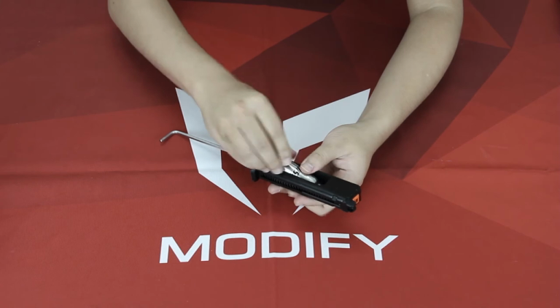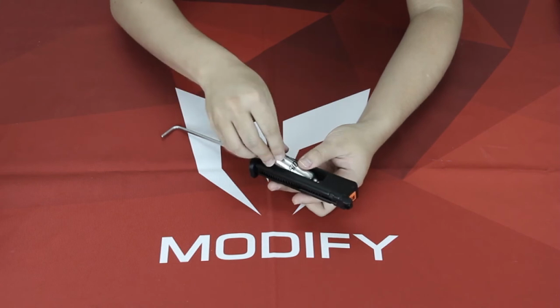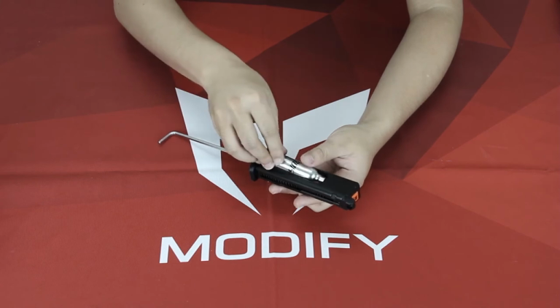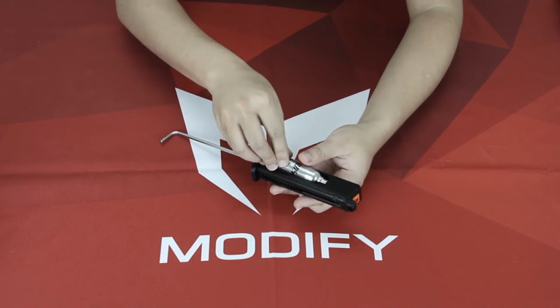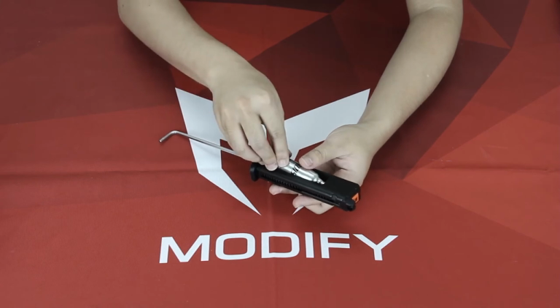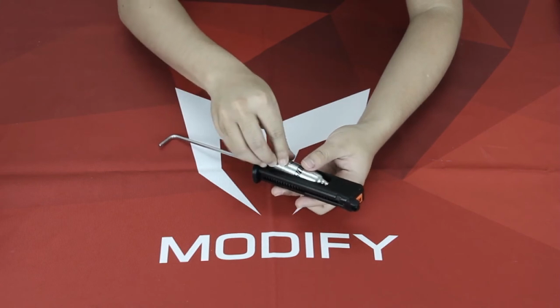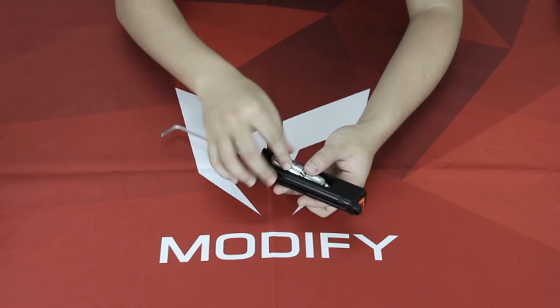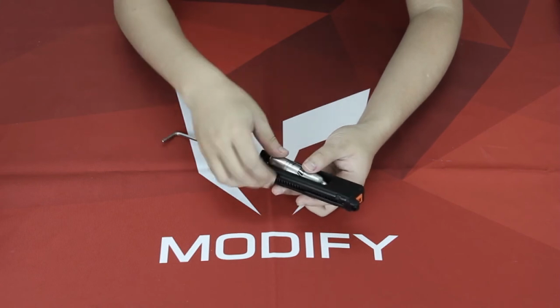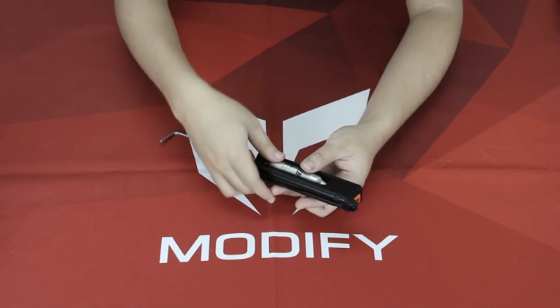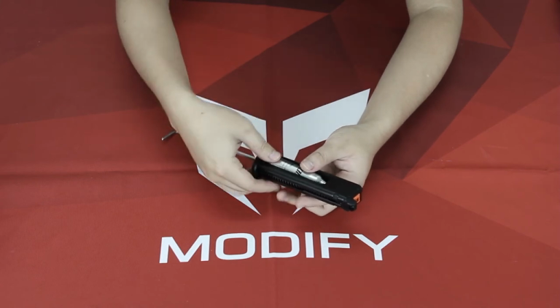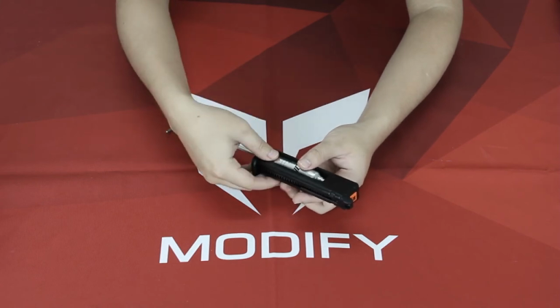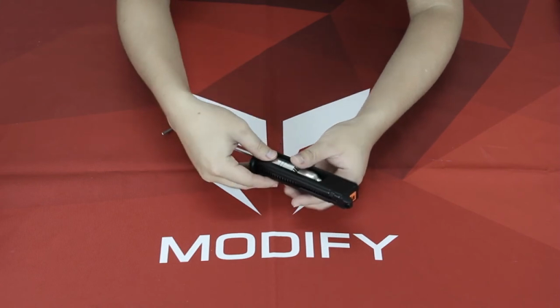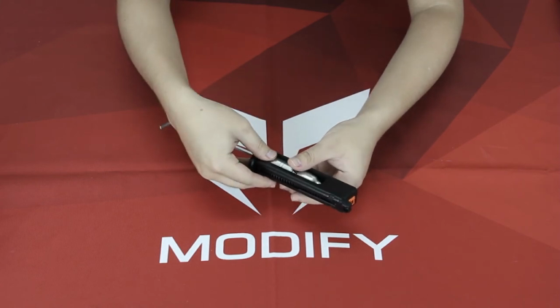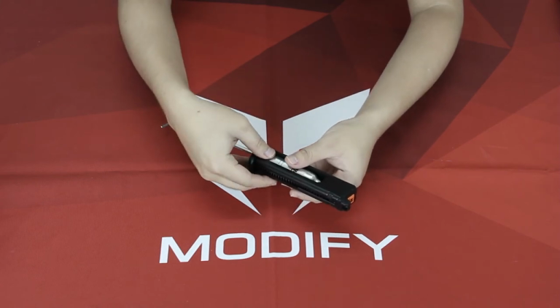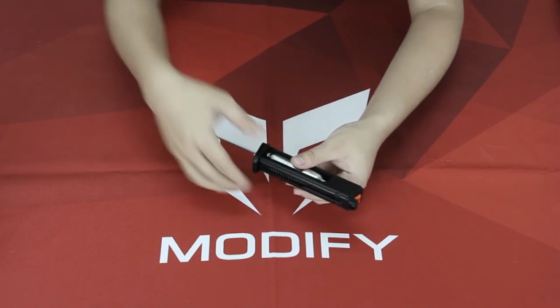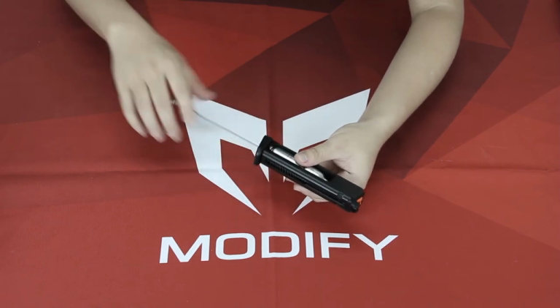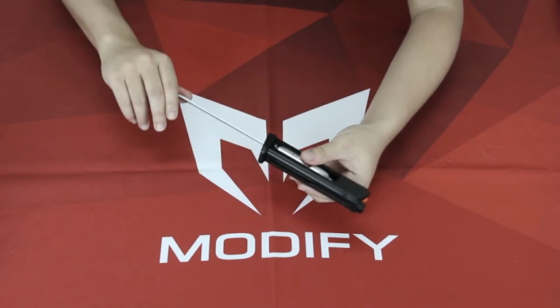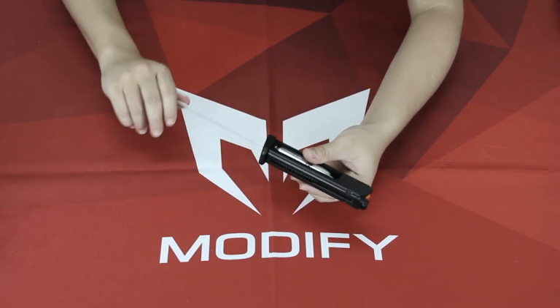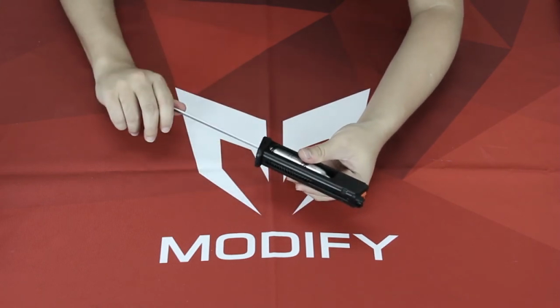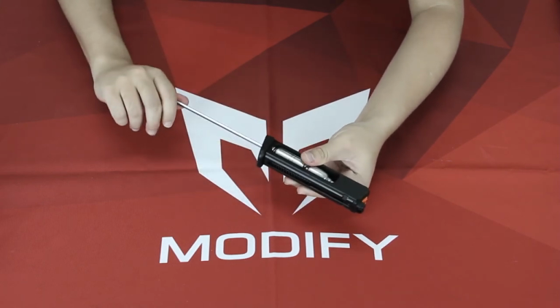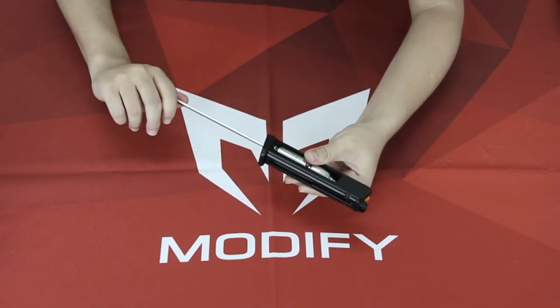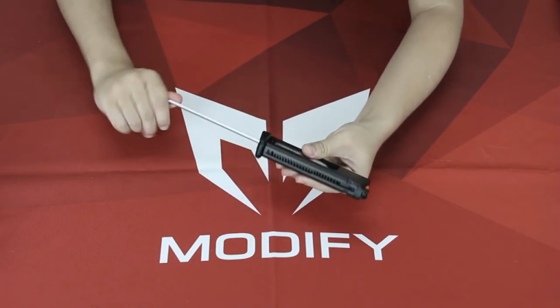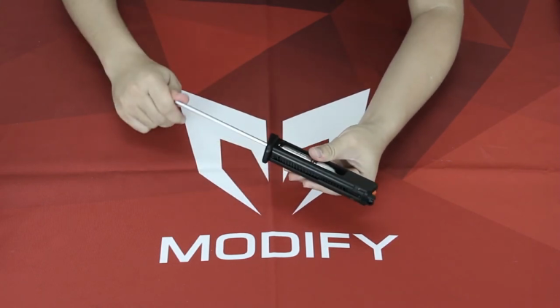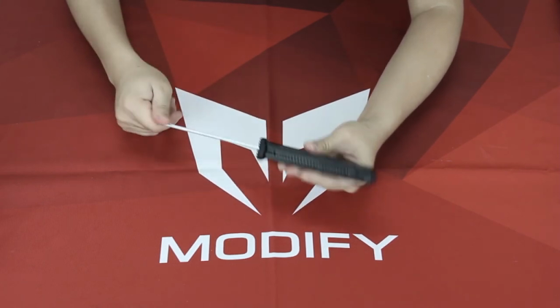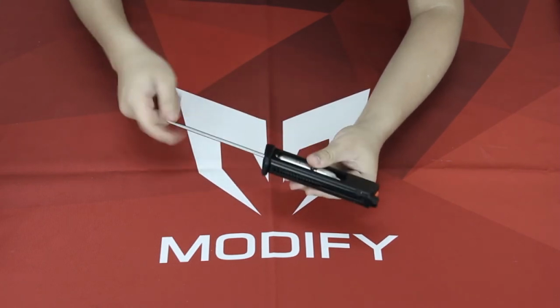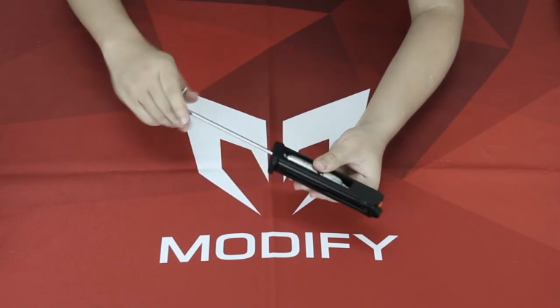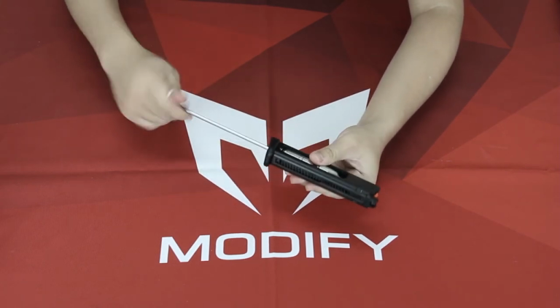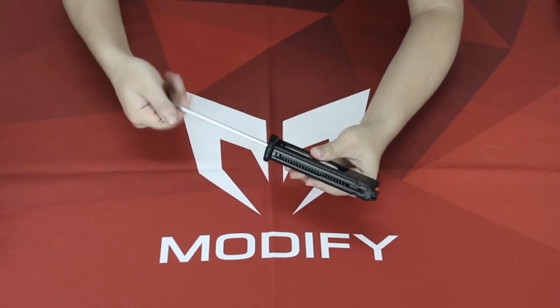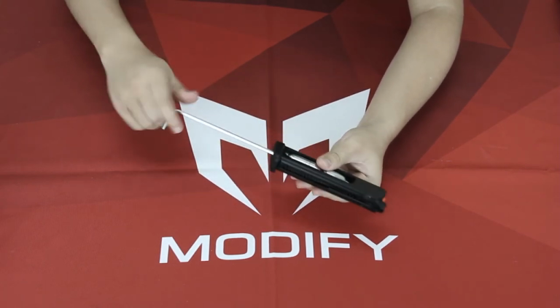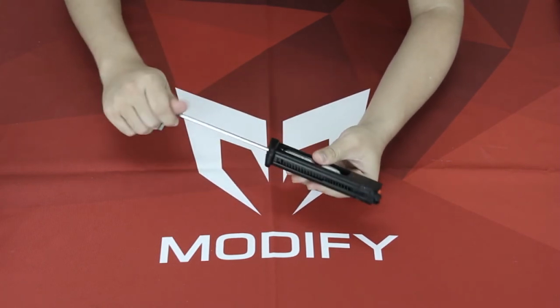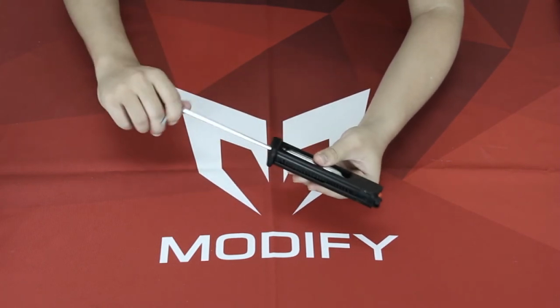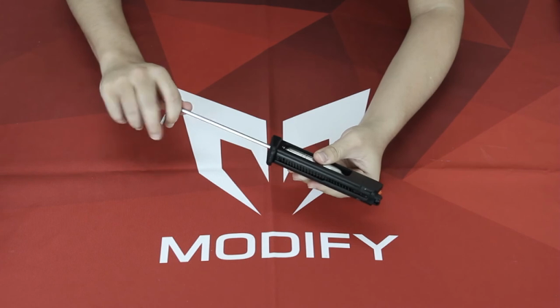And you can again use the Allen key when you're changing the new cartridge right here, and tighten it up.